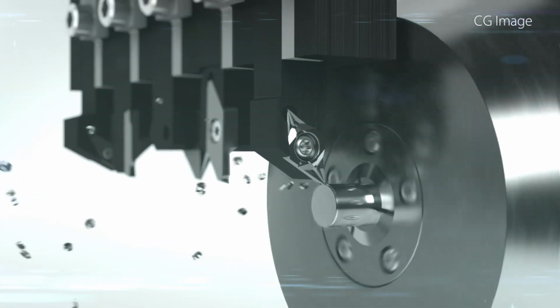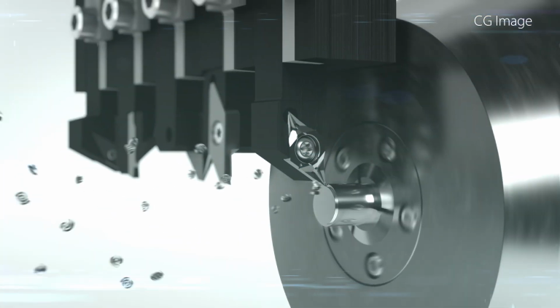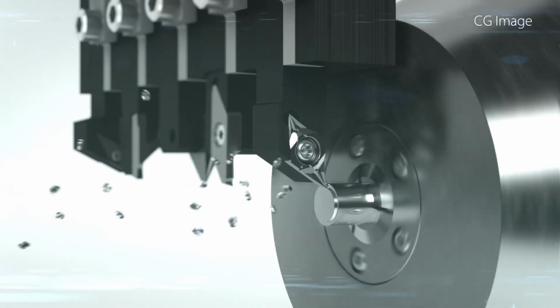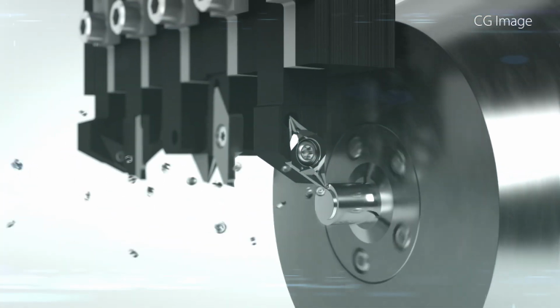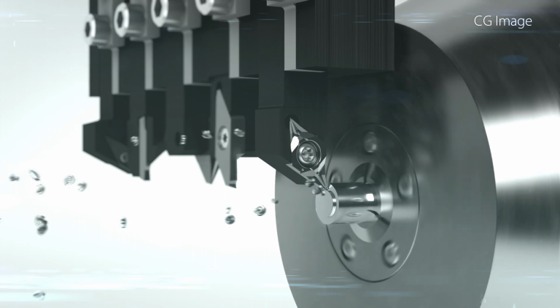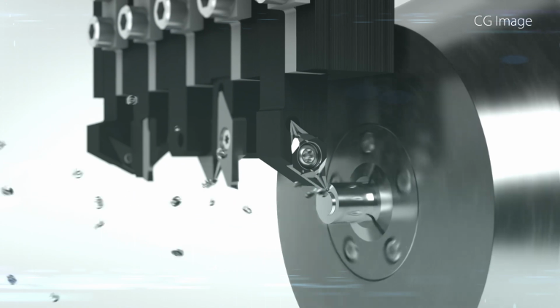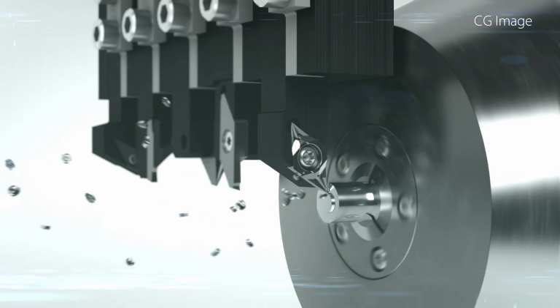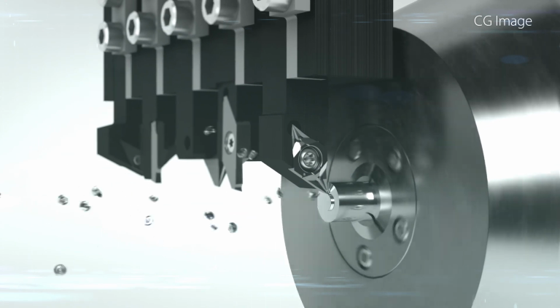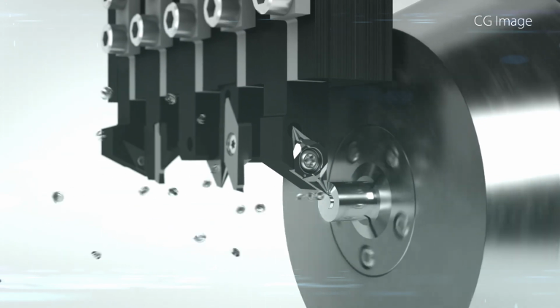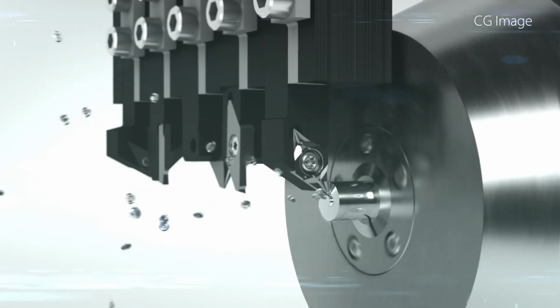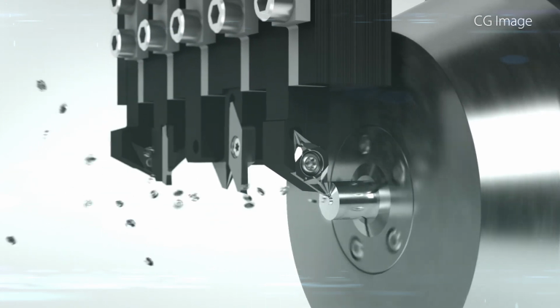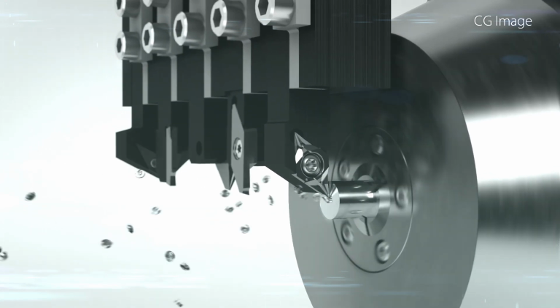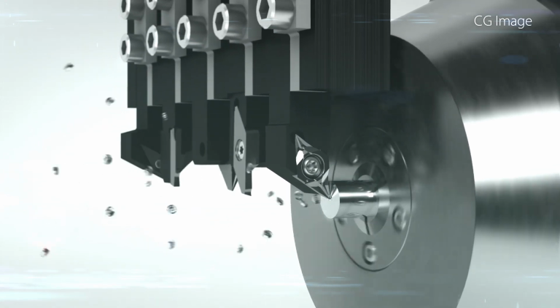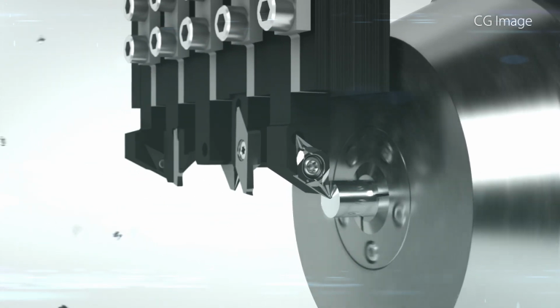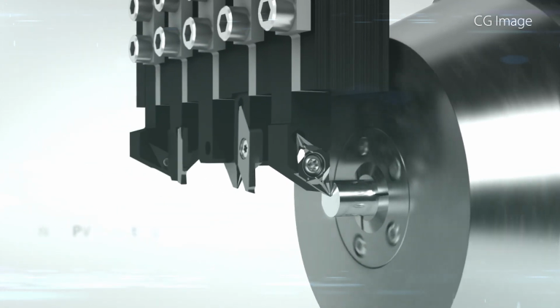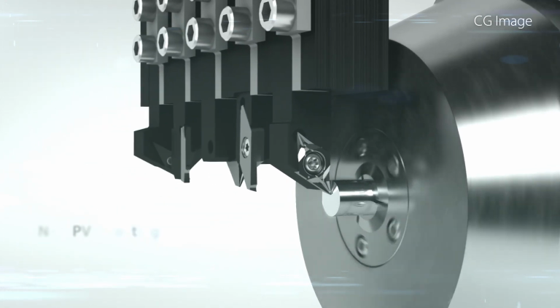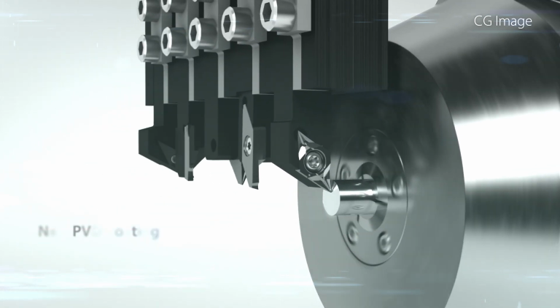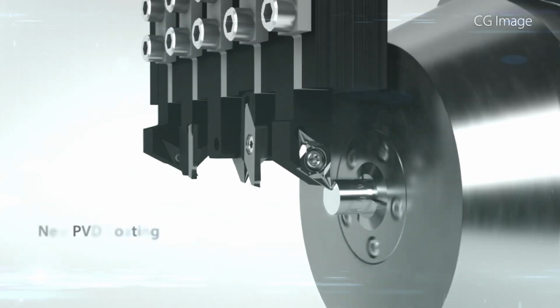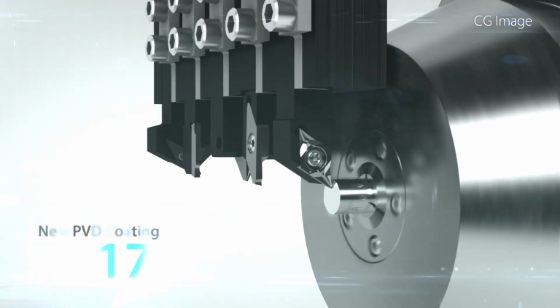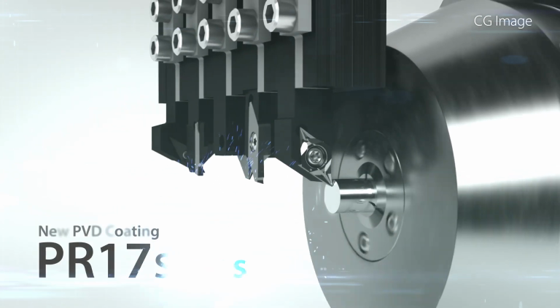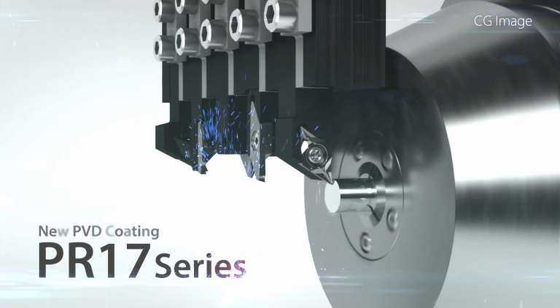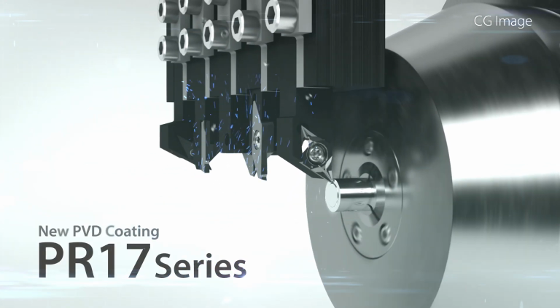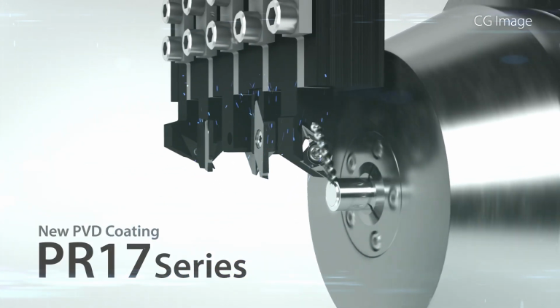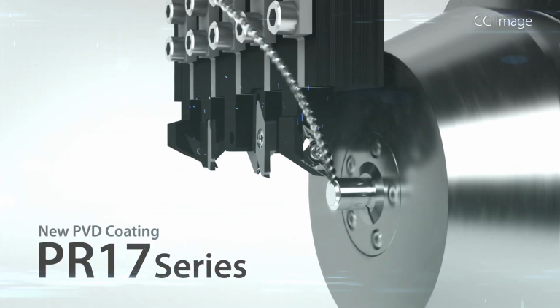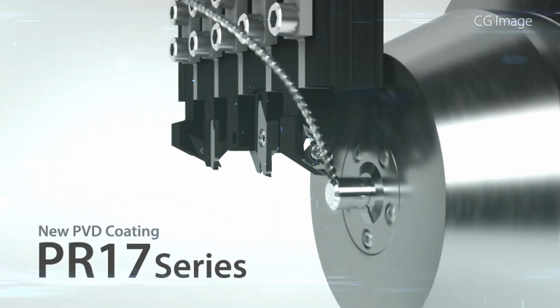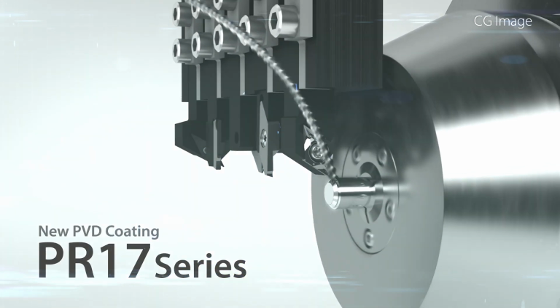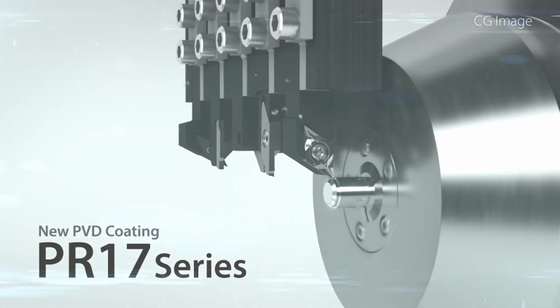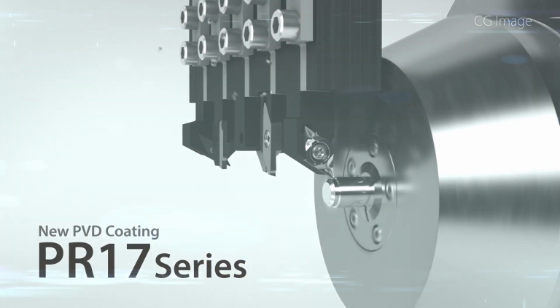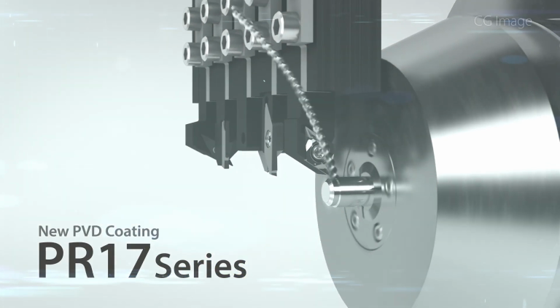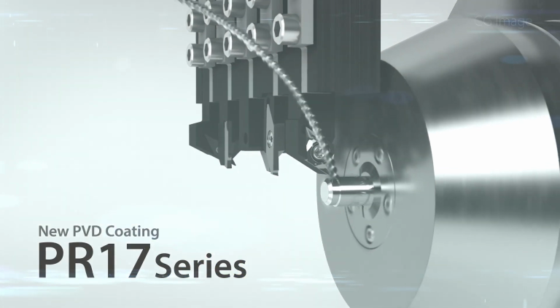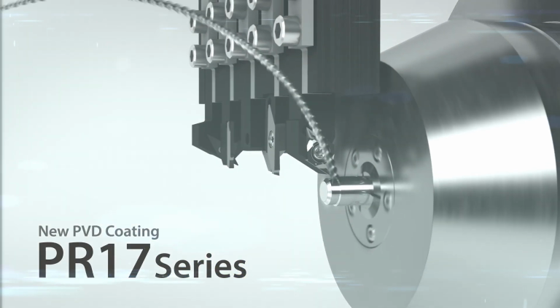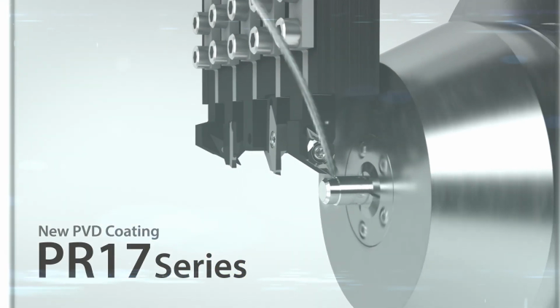The PR17 series expansion provides a great solution for productivity improvement.